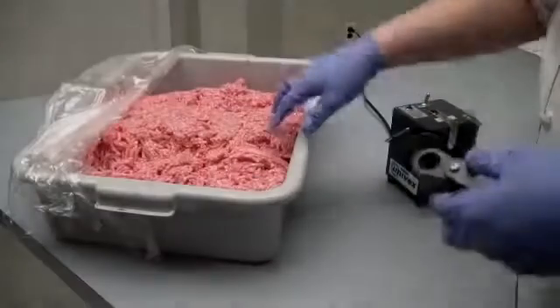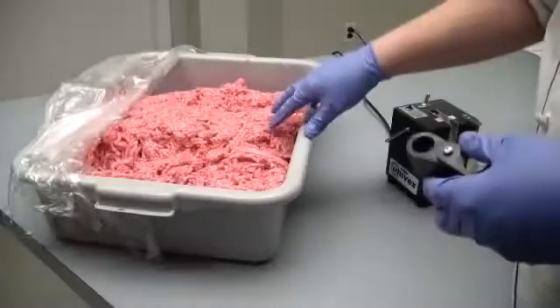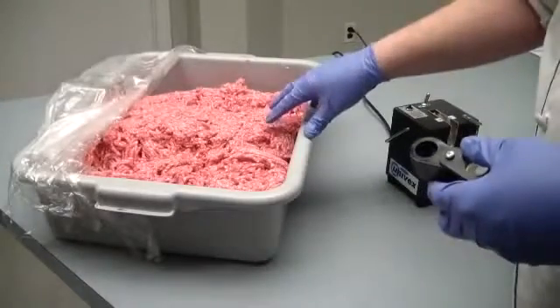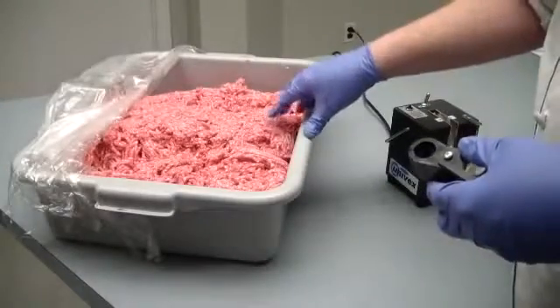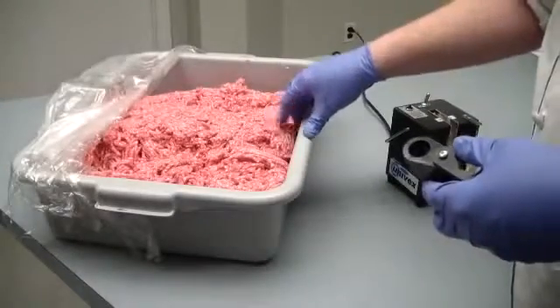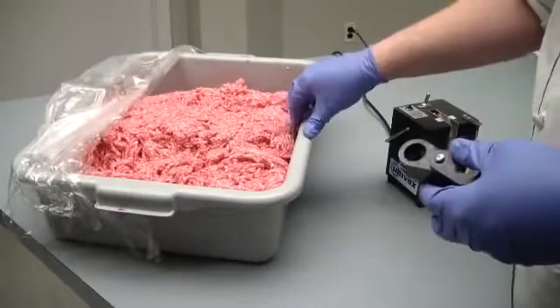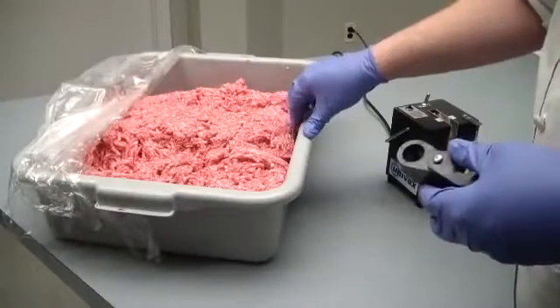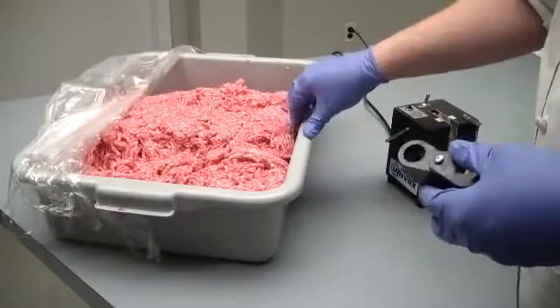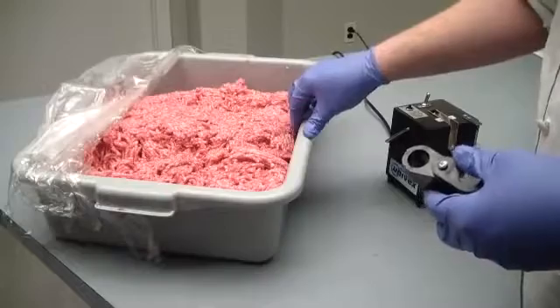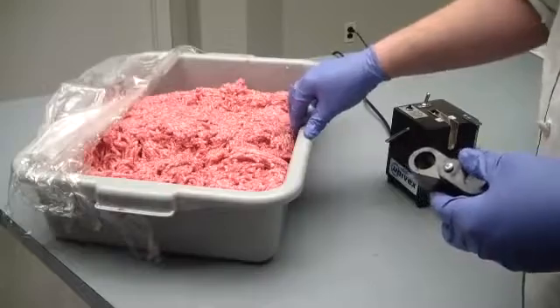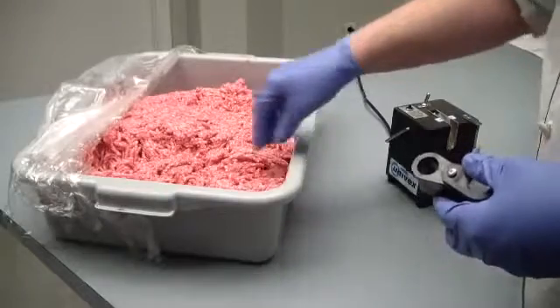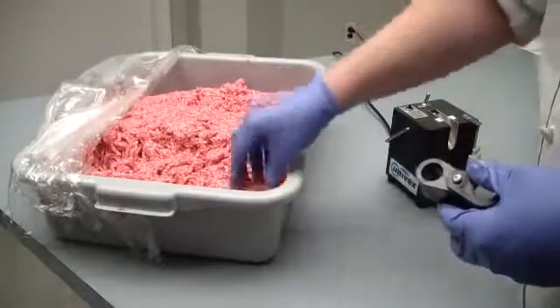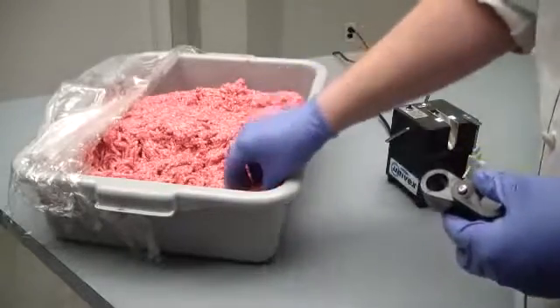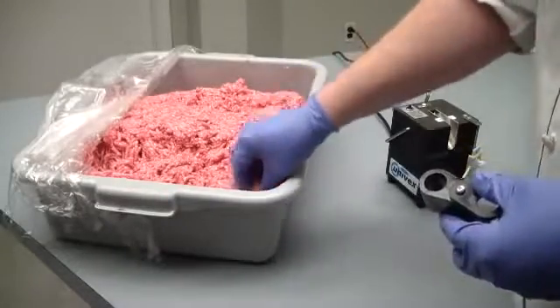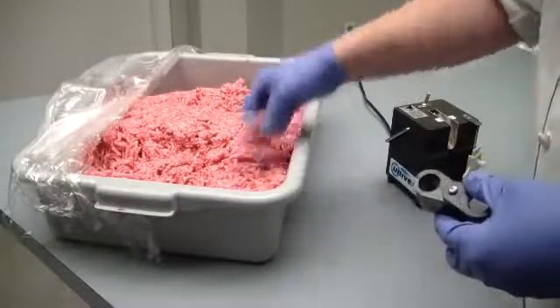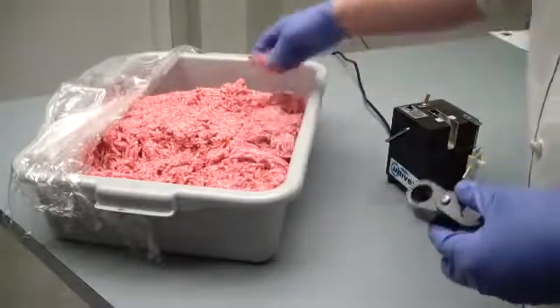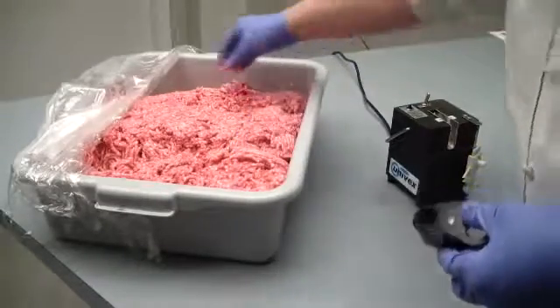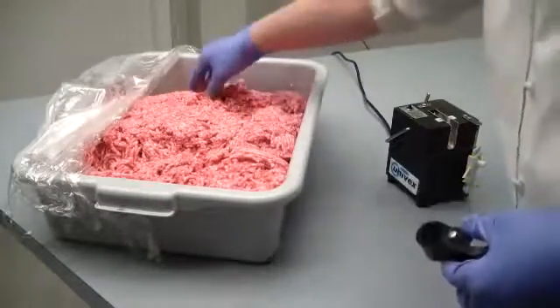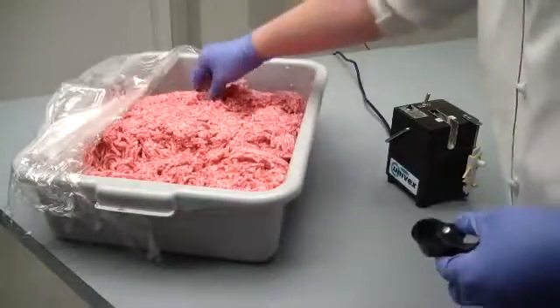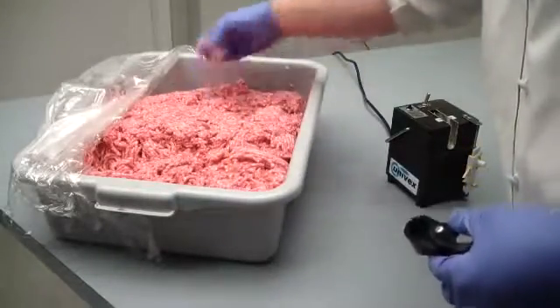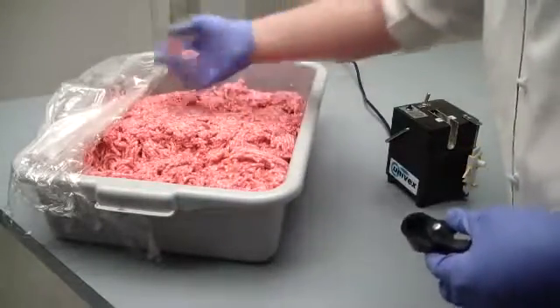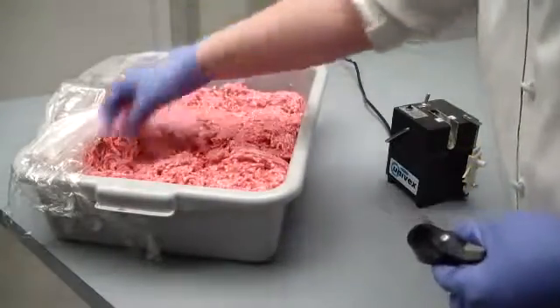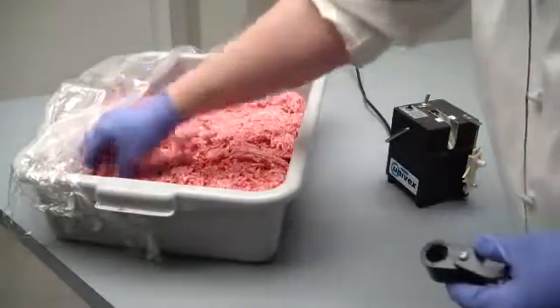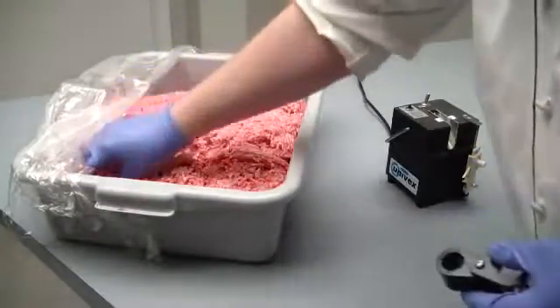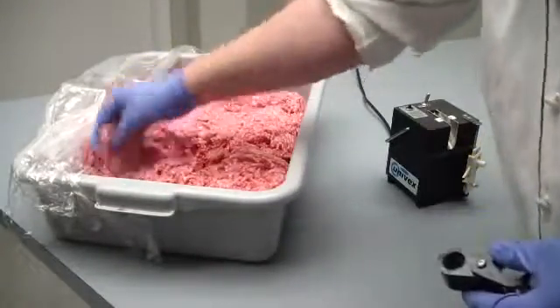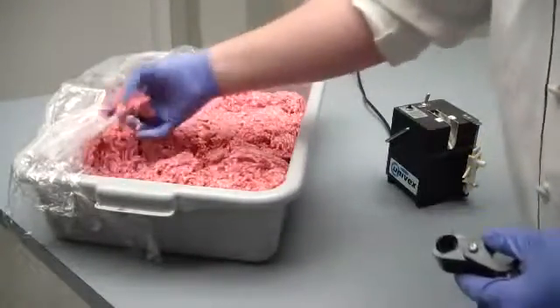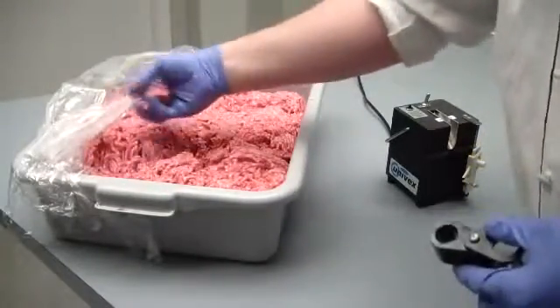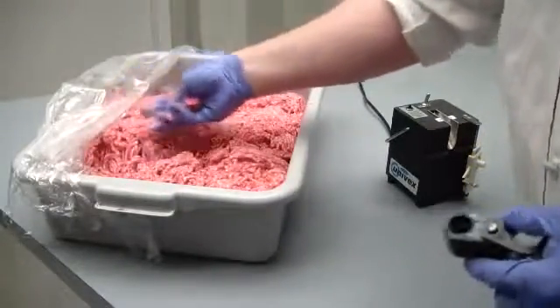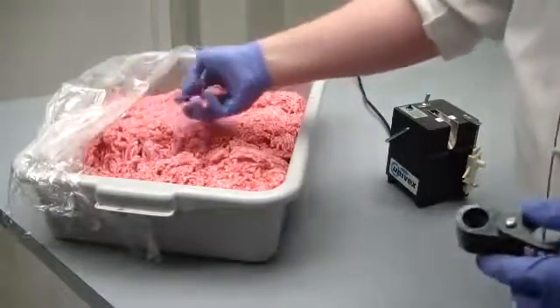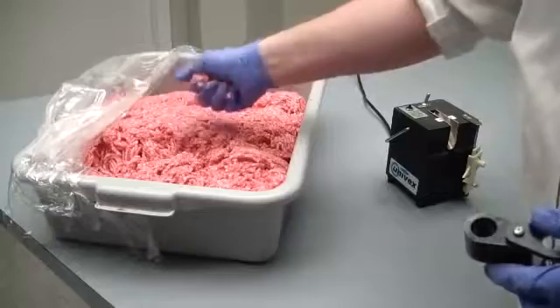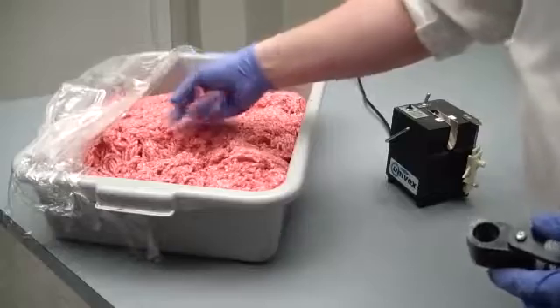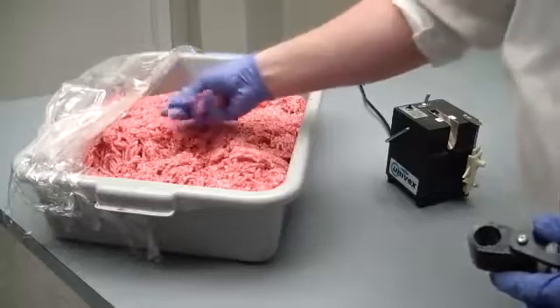When you go to take your meat samples, make sure you take a sample from different areas of the tray. That way you get an even result.